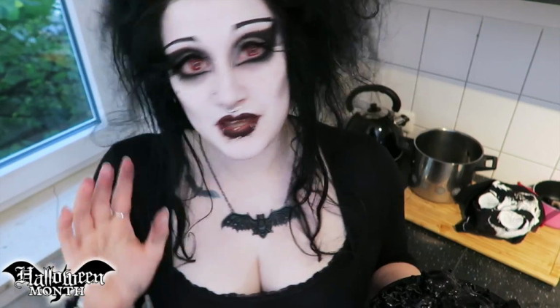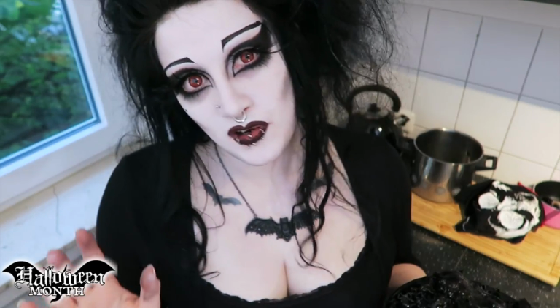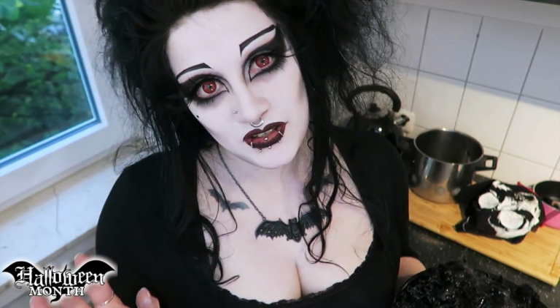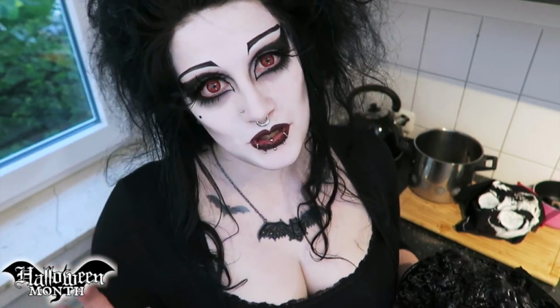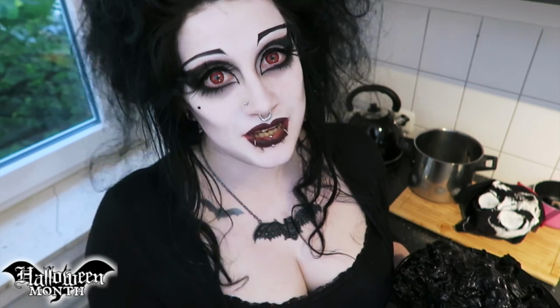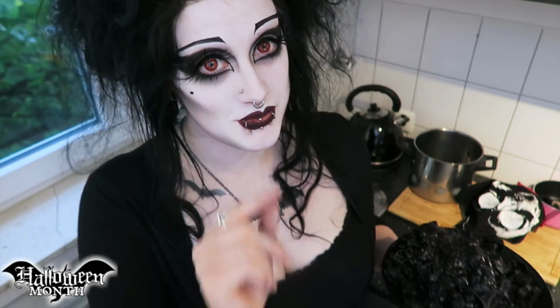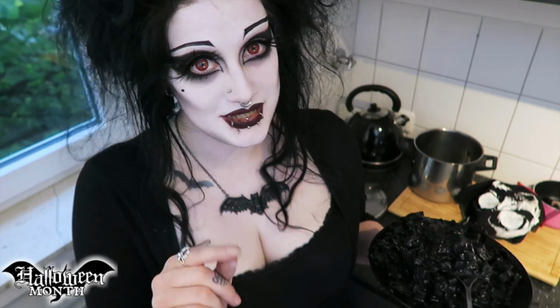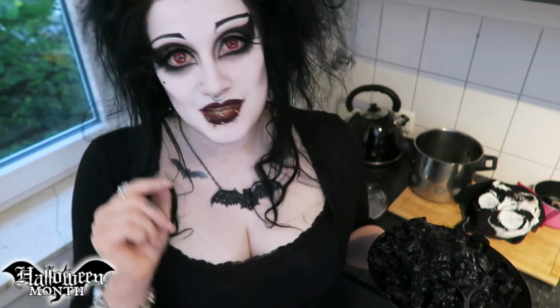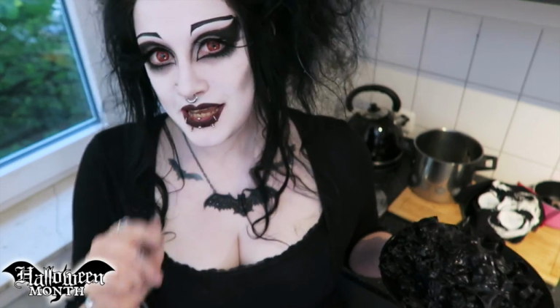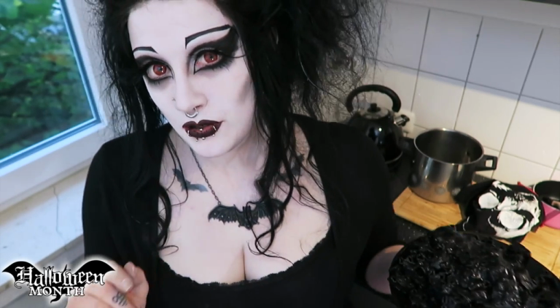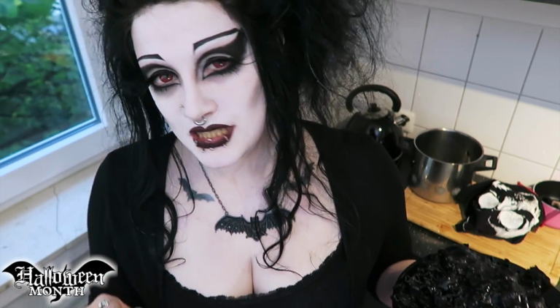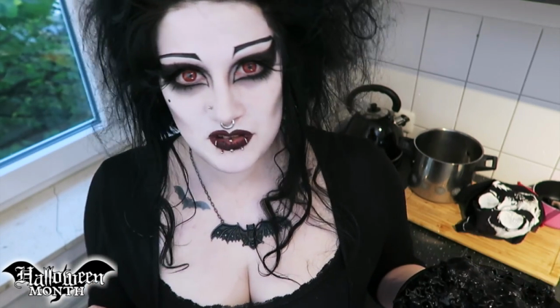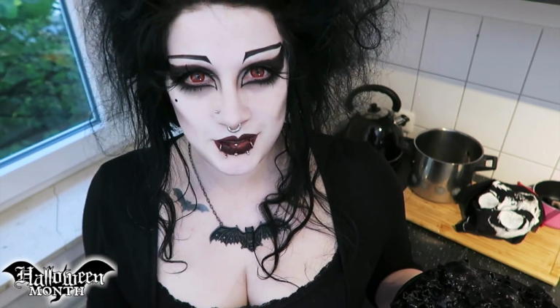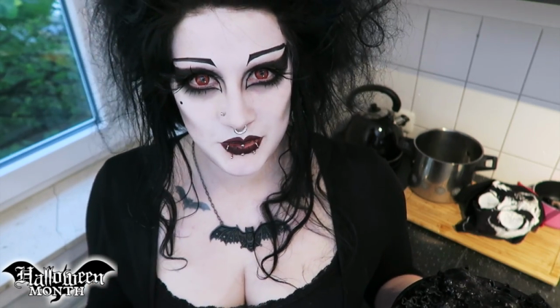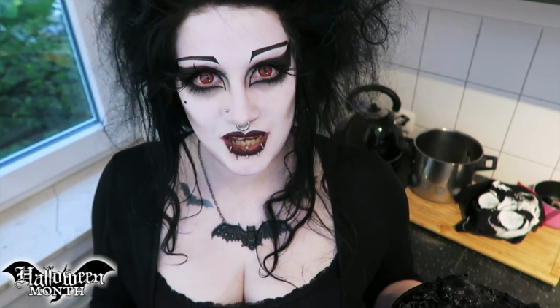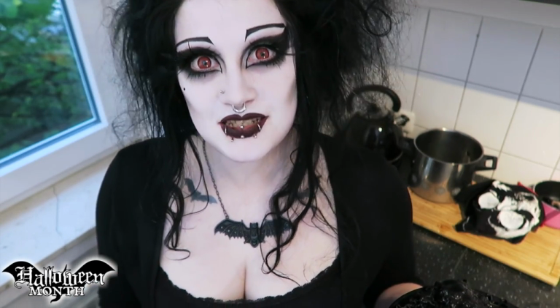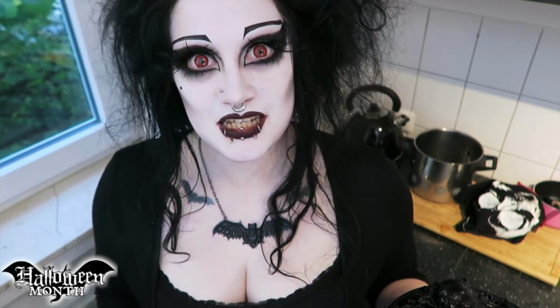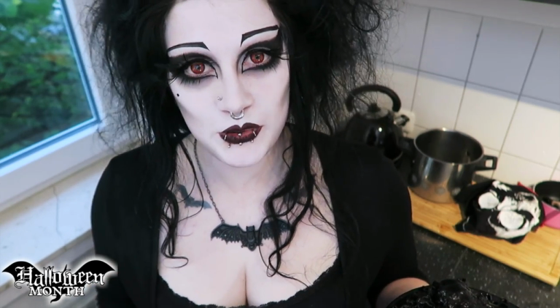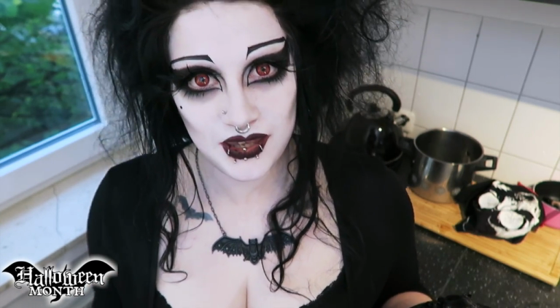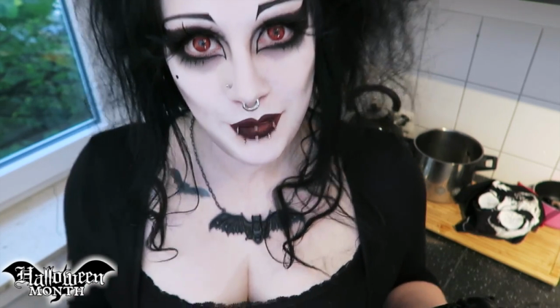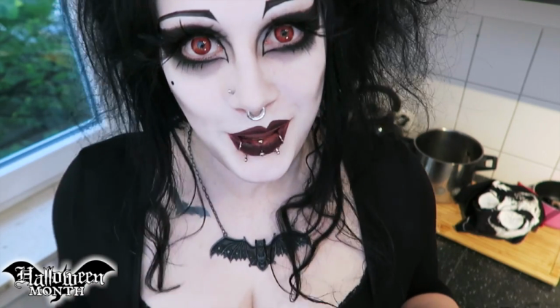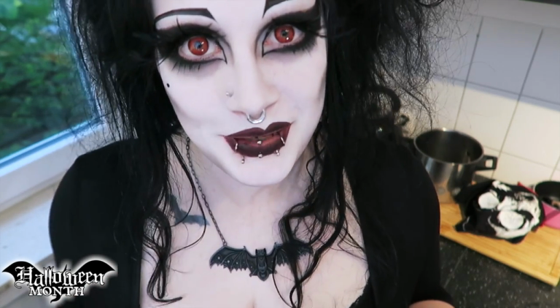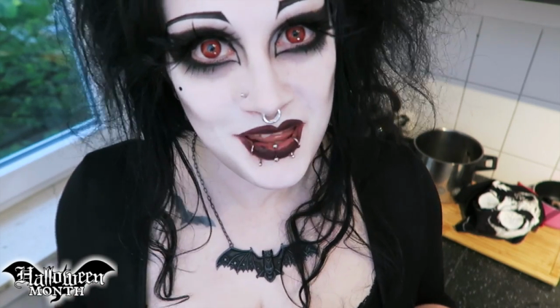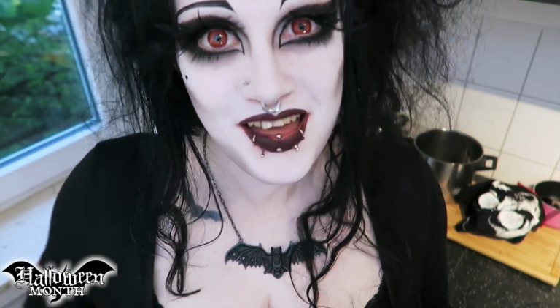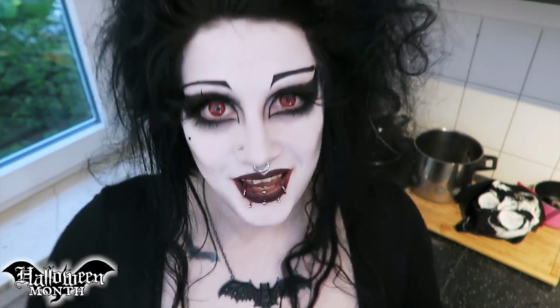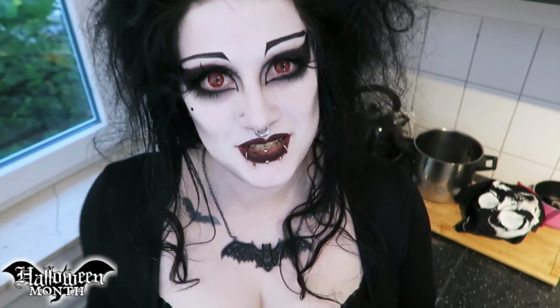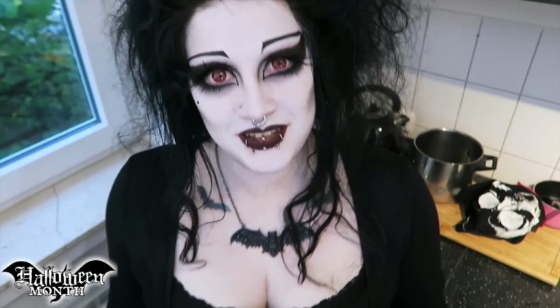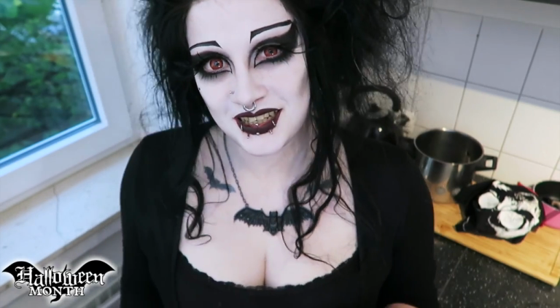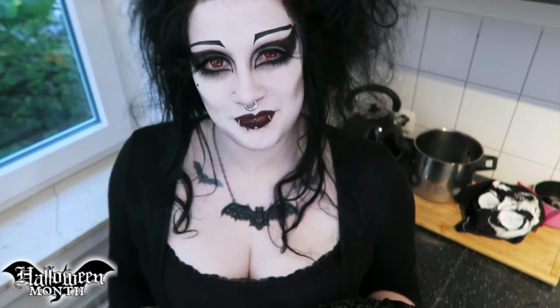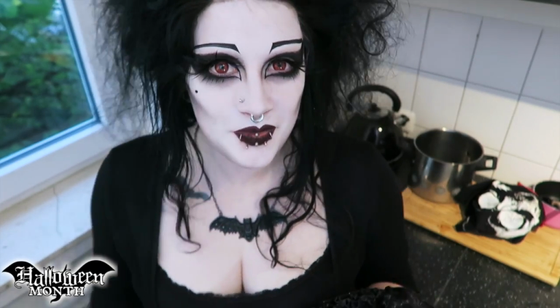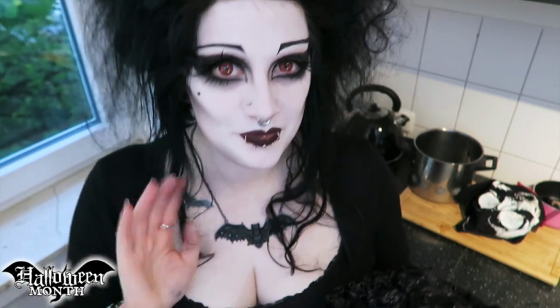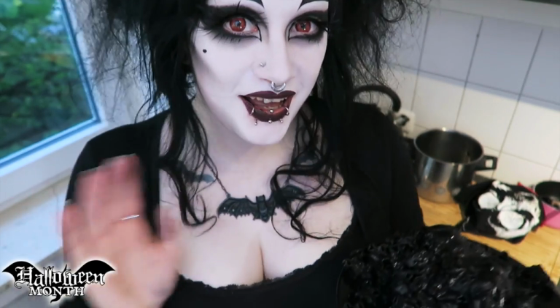So thank you very much for watching and as always take care of yourselves, be nice to each other, stay spooky, happy Halloween month and I'll see you next time. Bye!